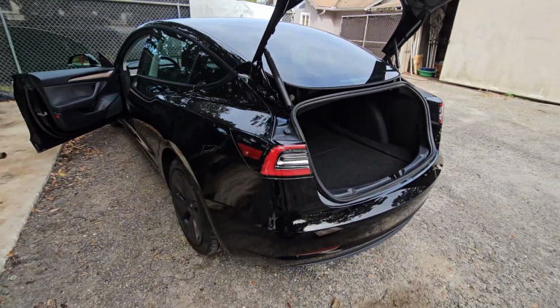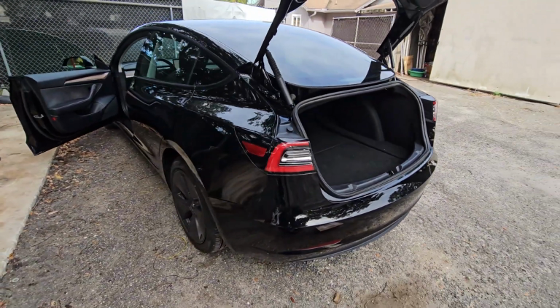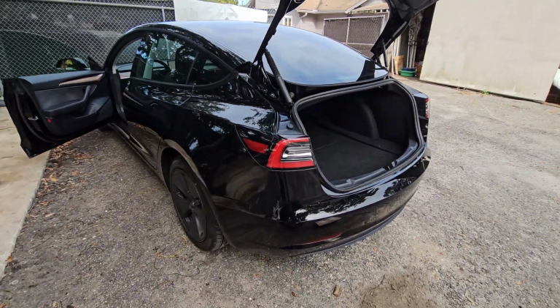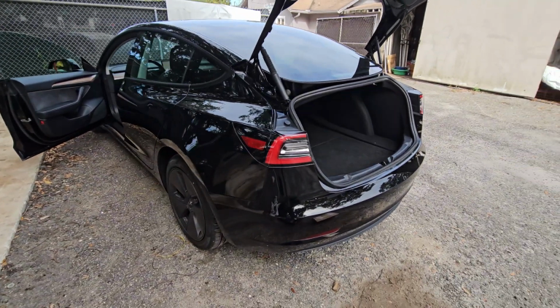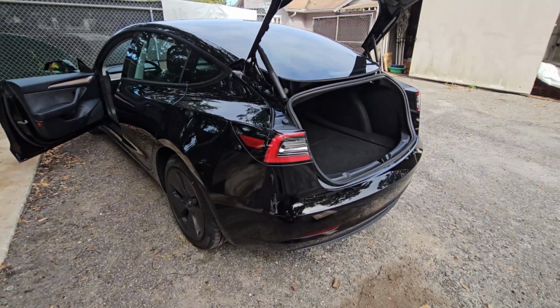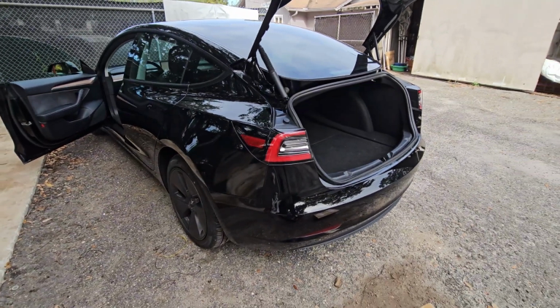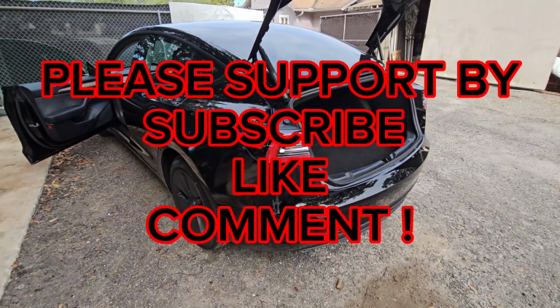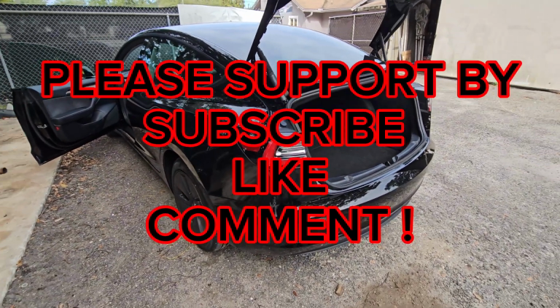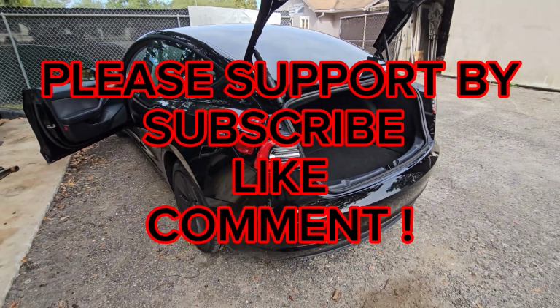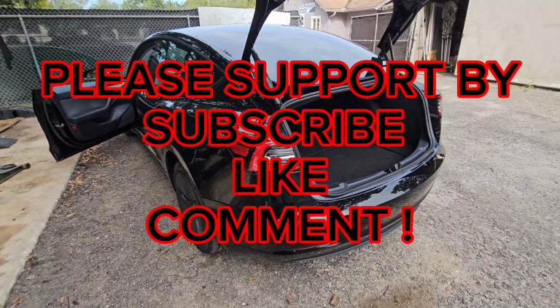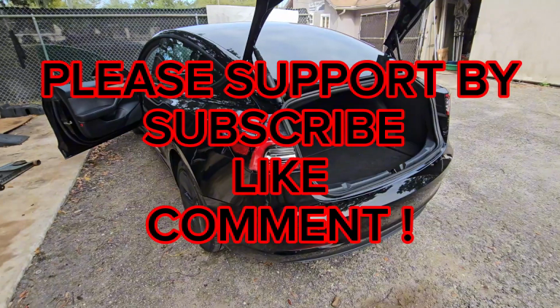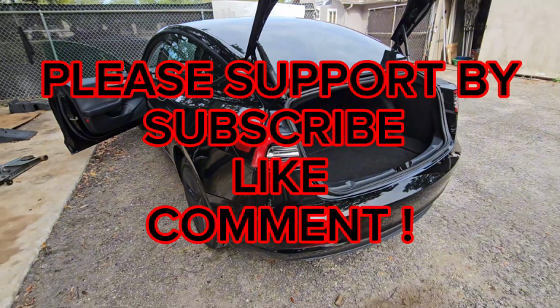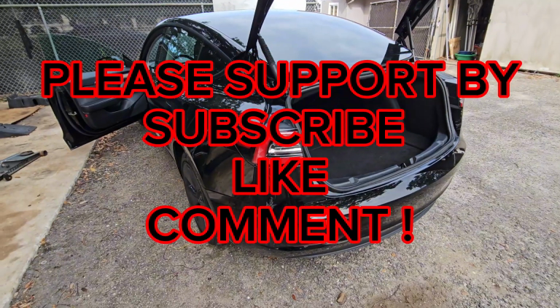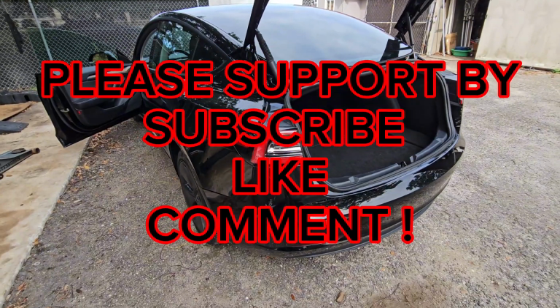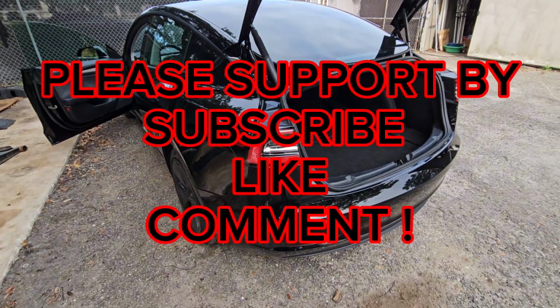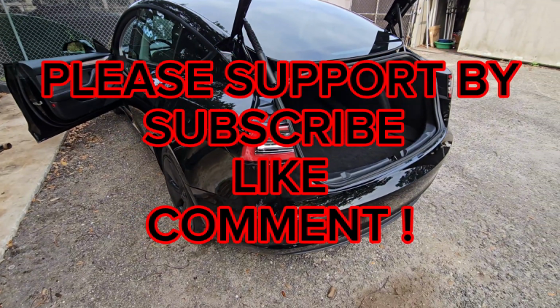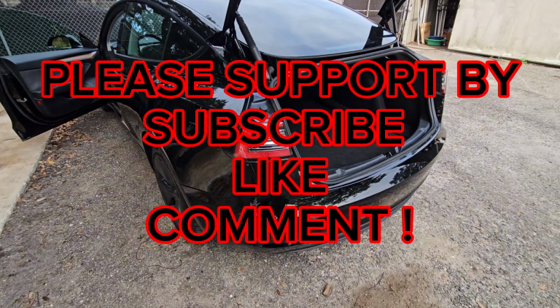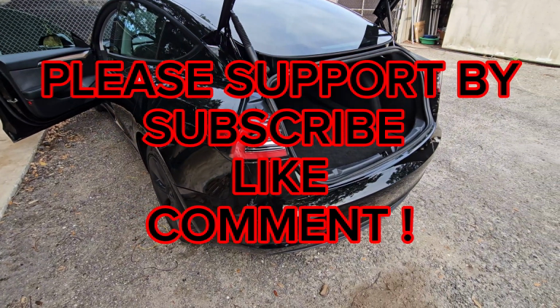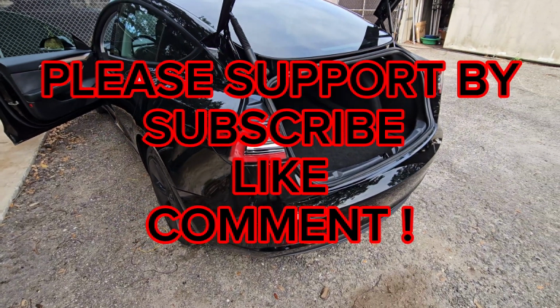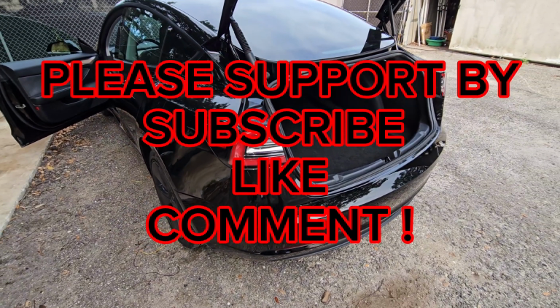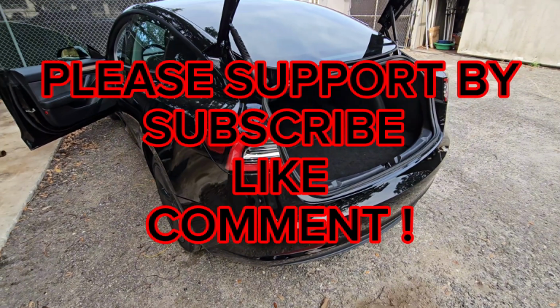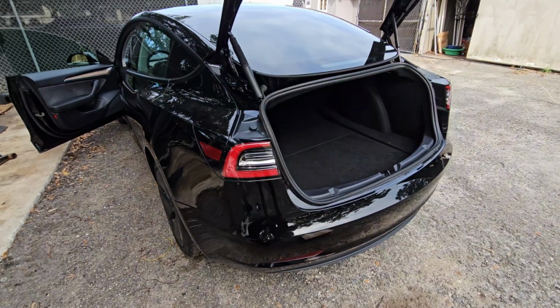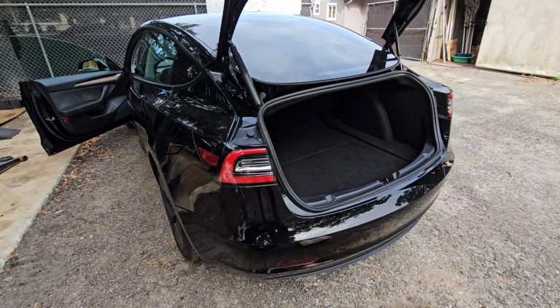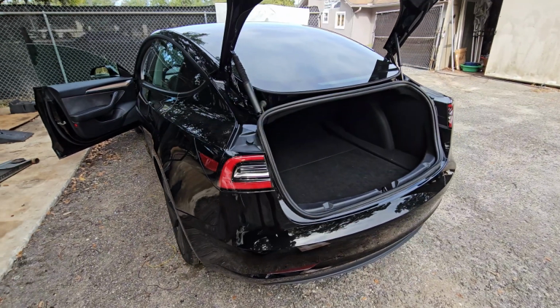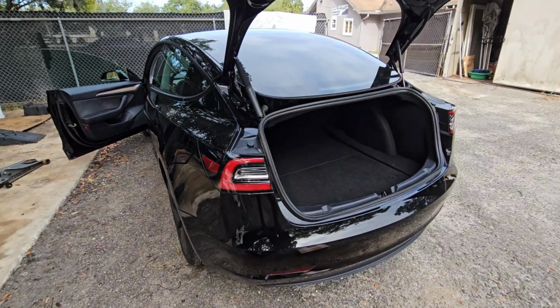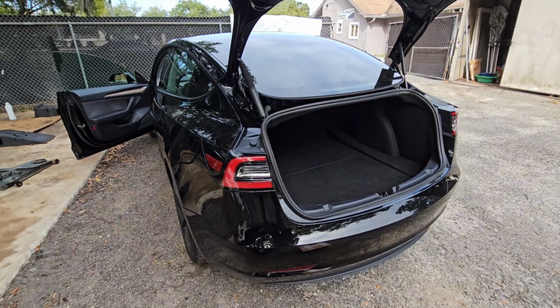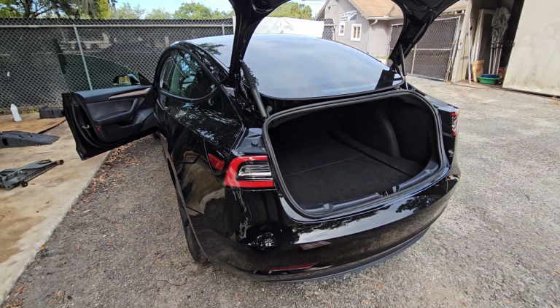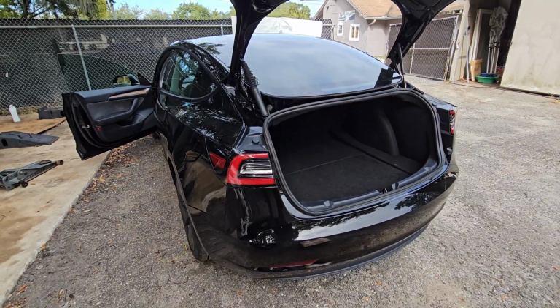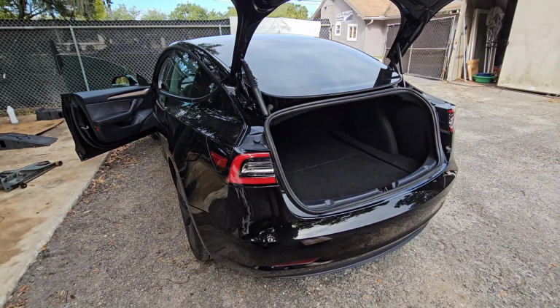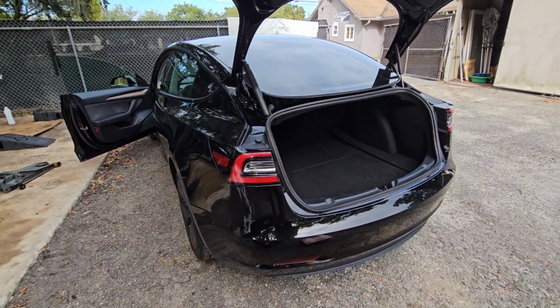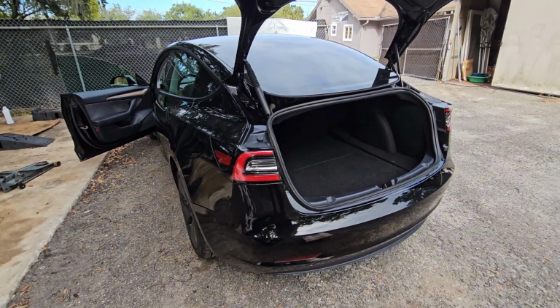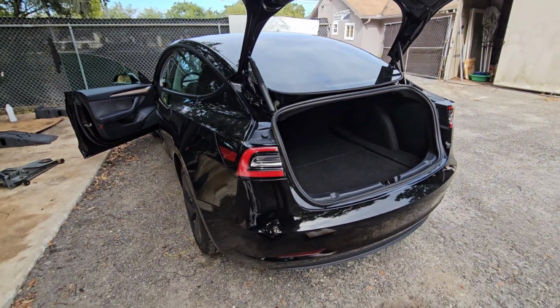It doesn't cost you anything to hit the subscribe button, like, and leave a comment to help this channel grow. We'll see you next time.